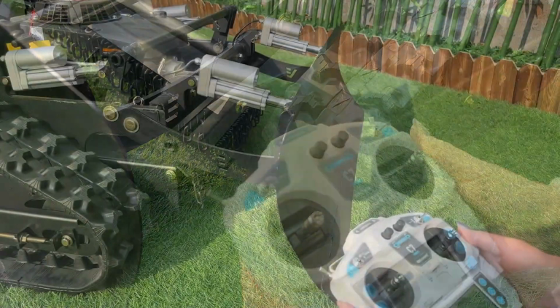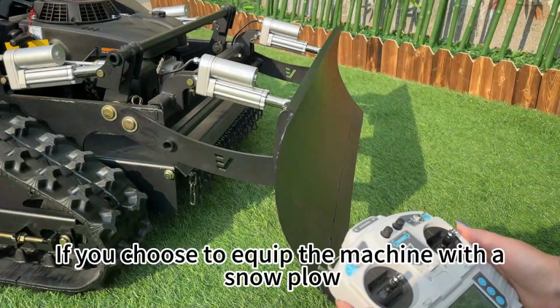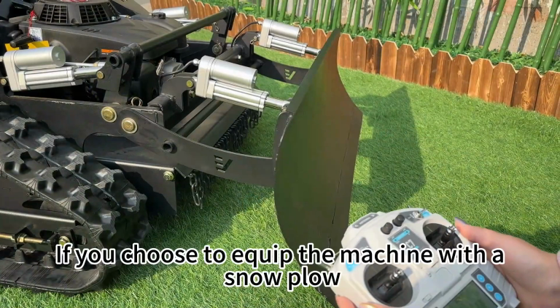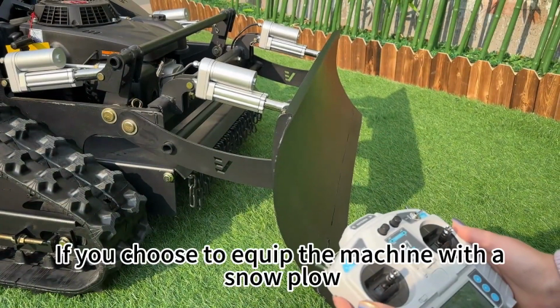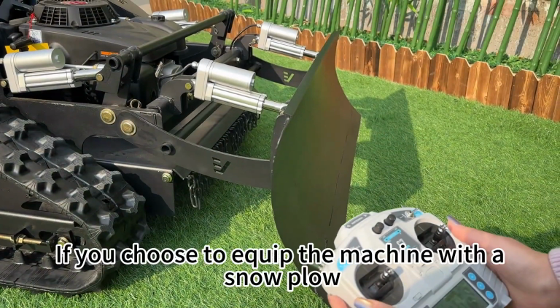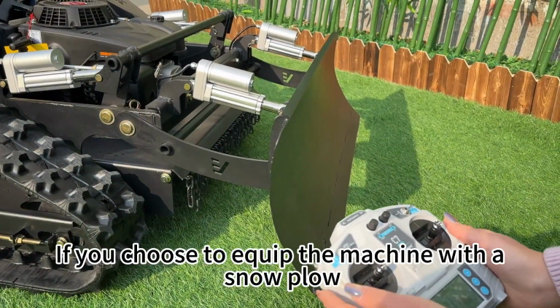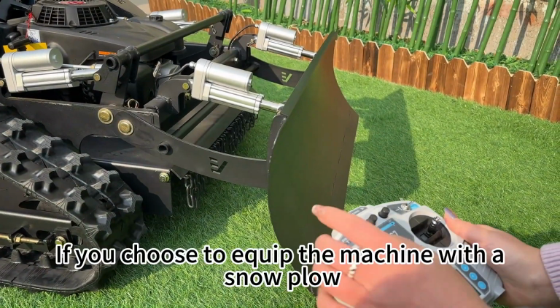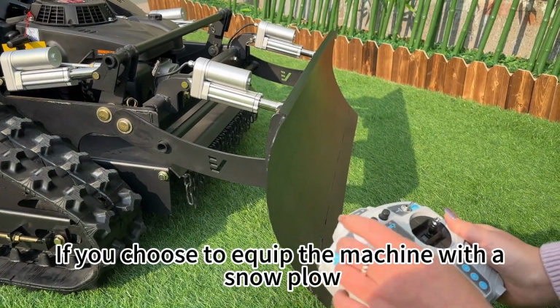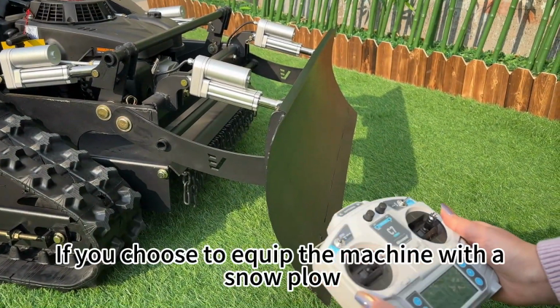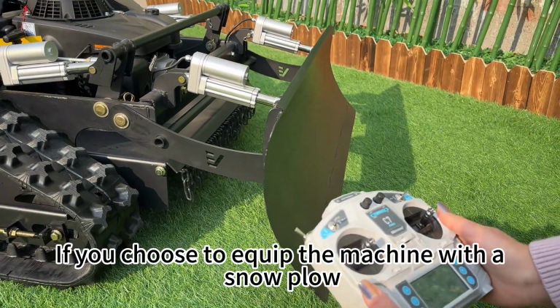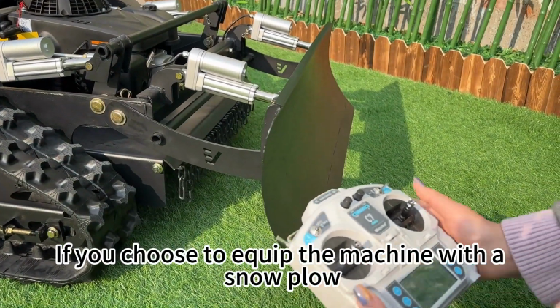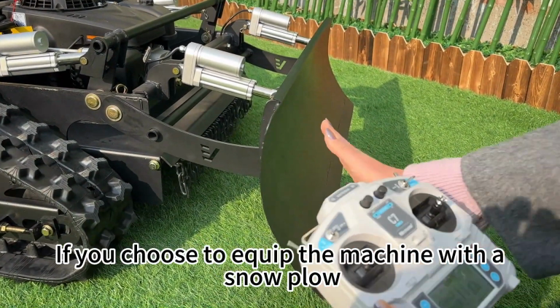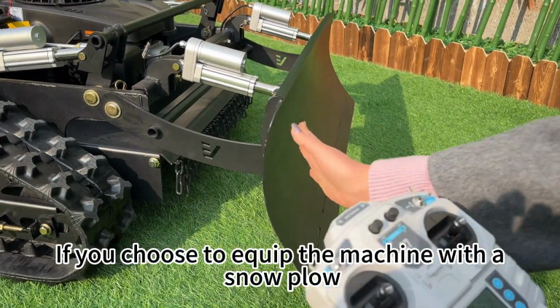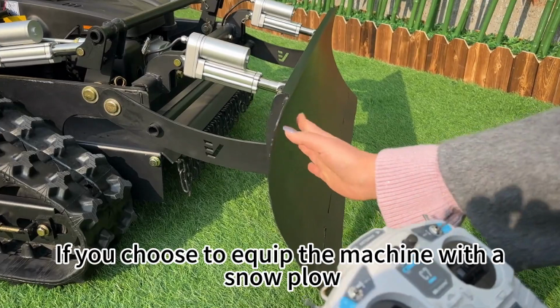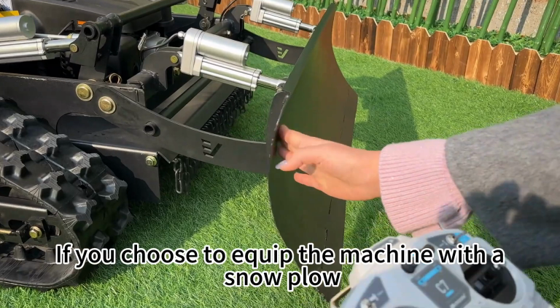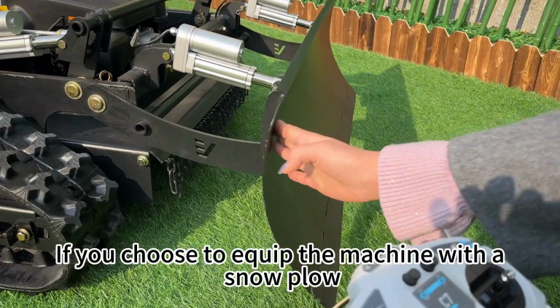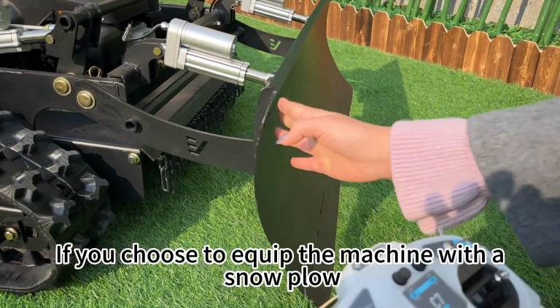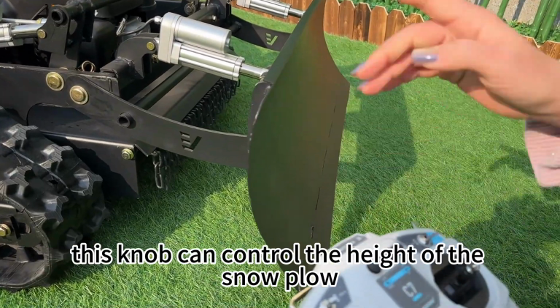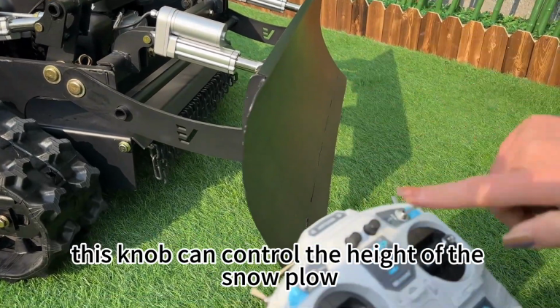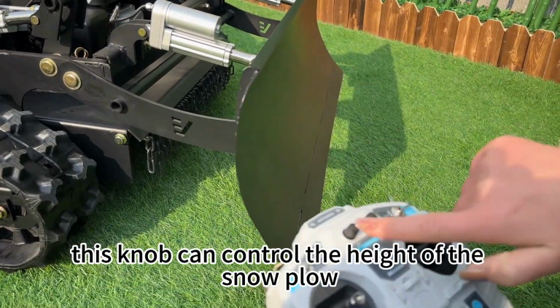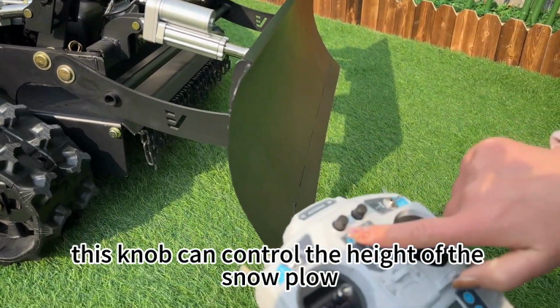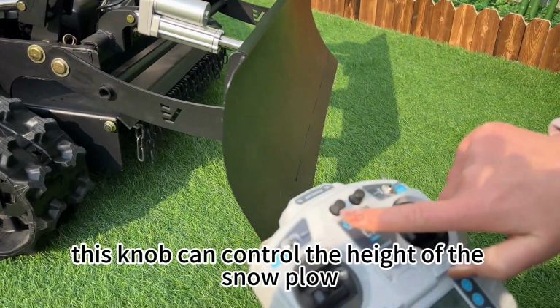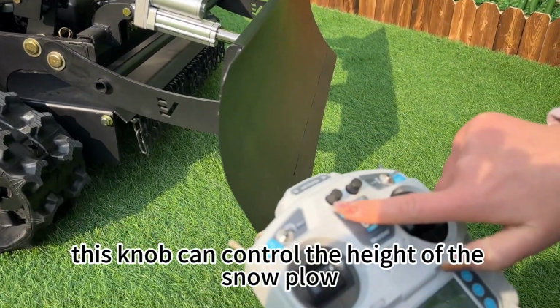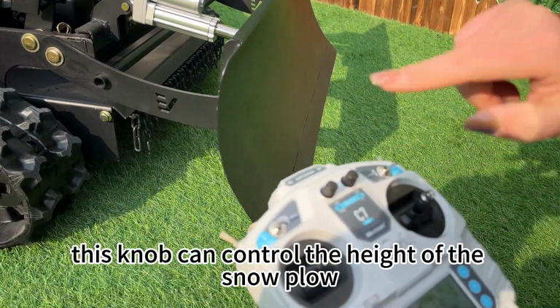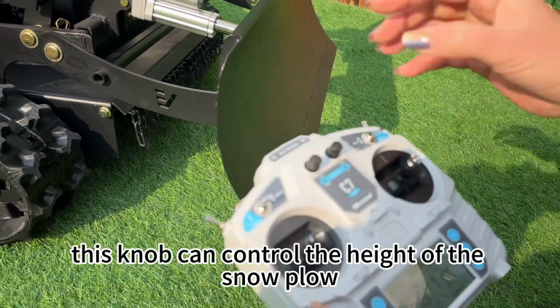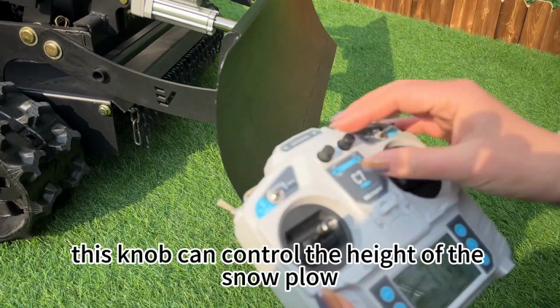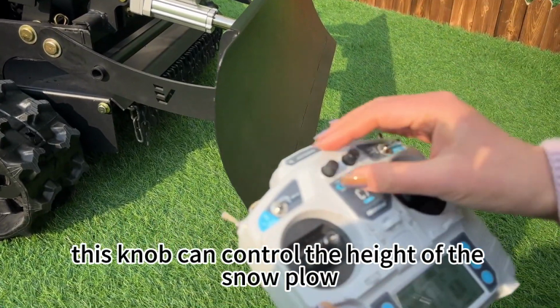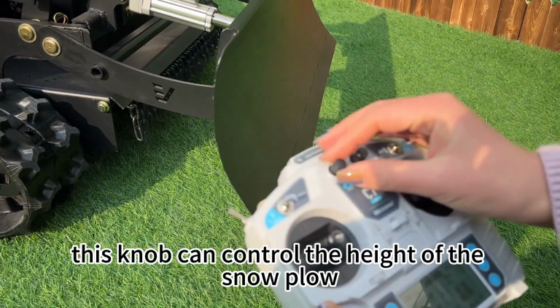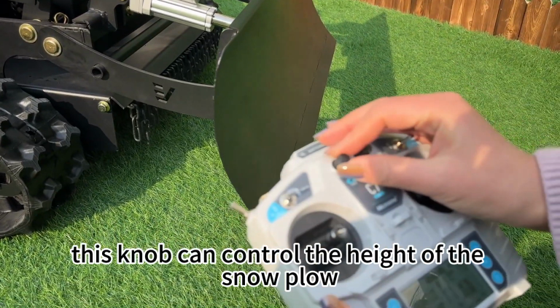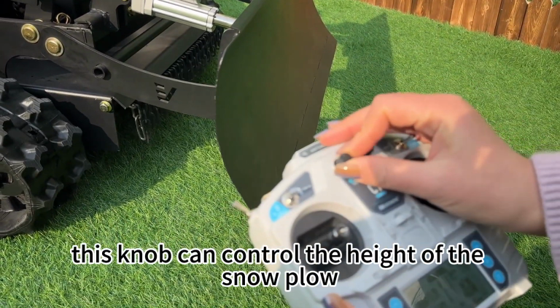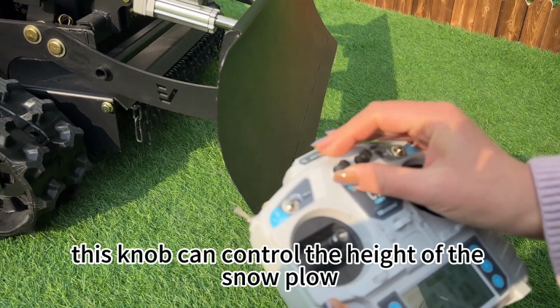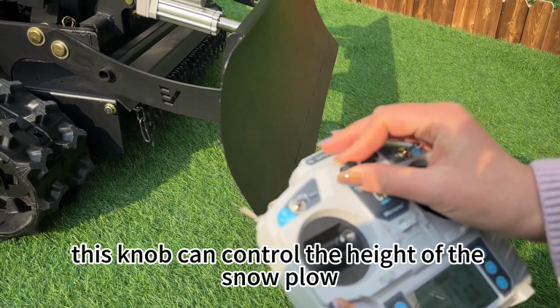If you choose to equip the machine with a snowplow, this knob can control the head of the snowplow.